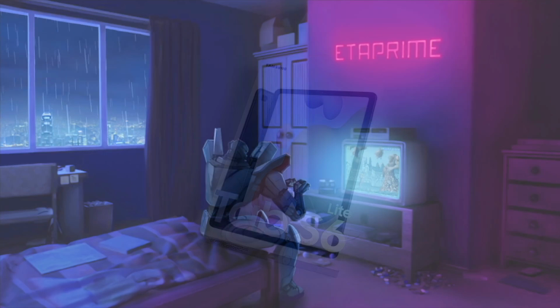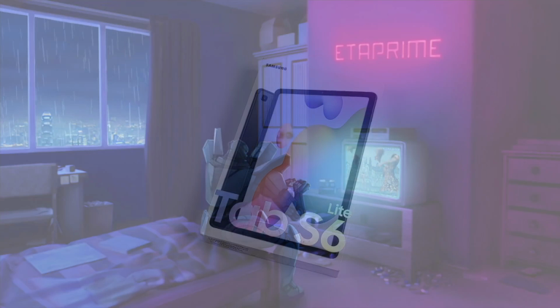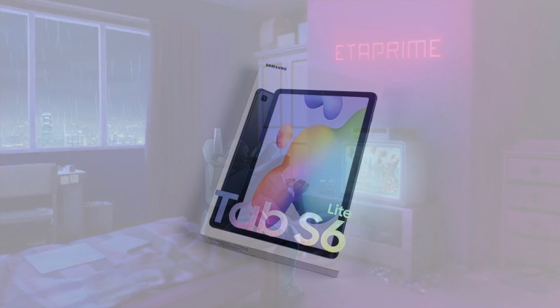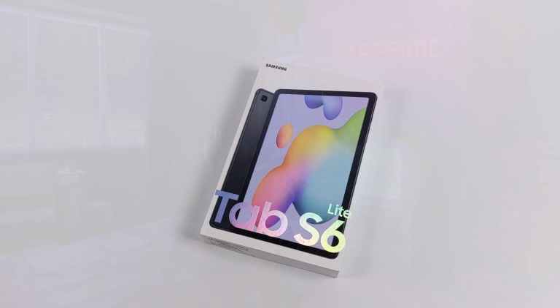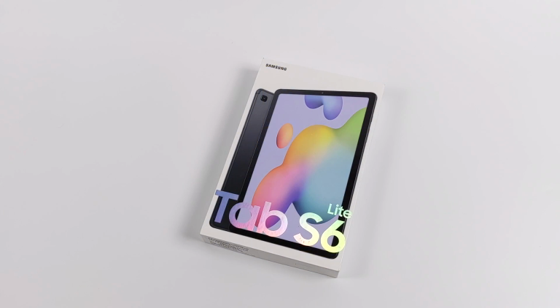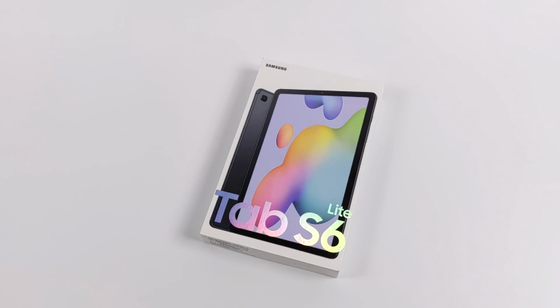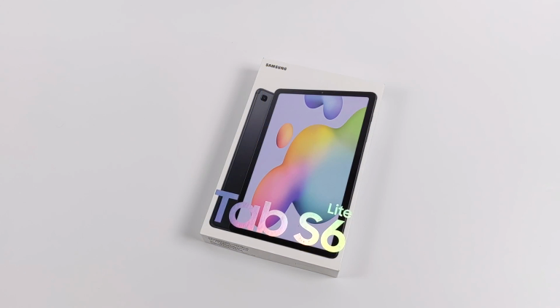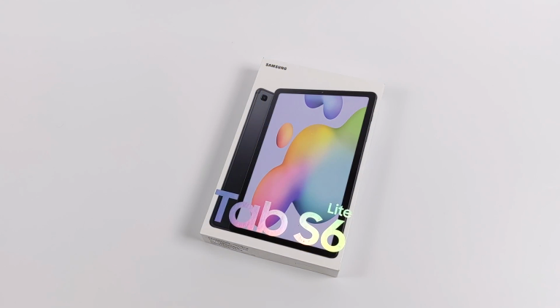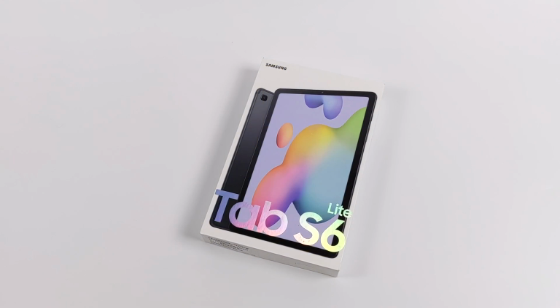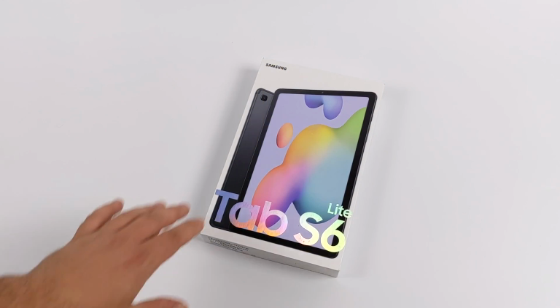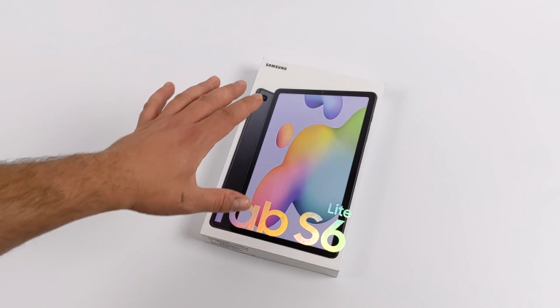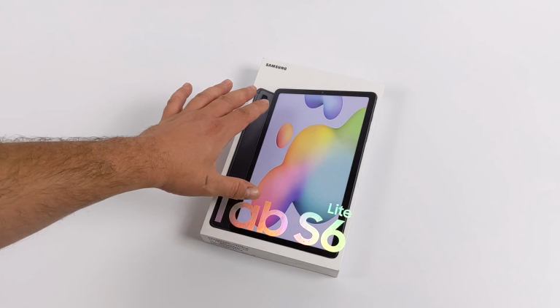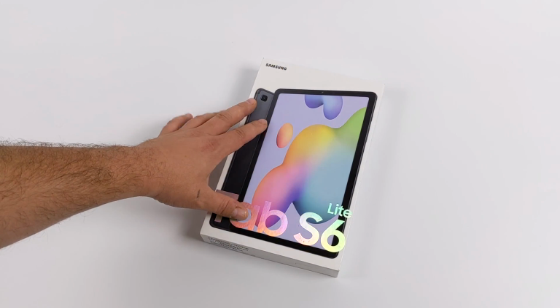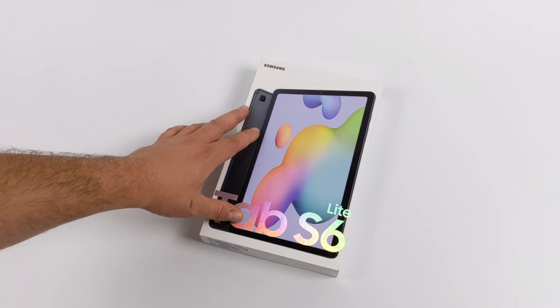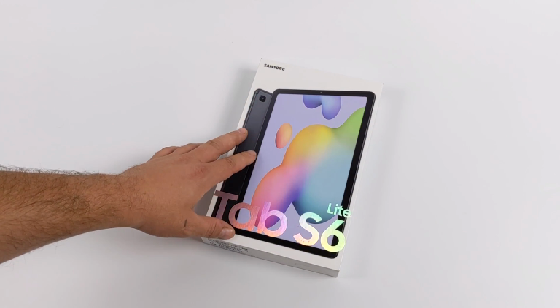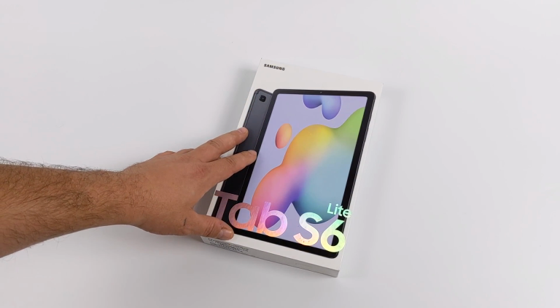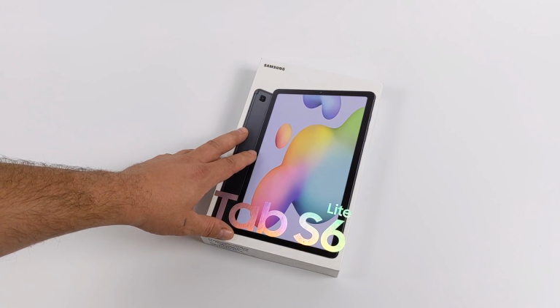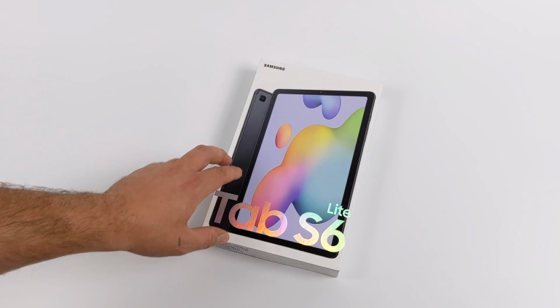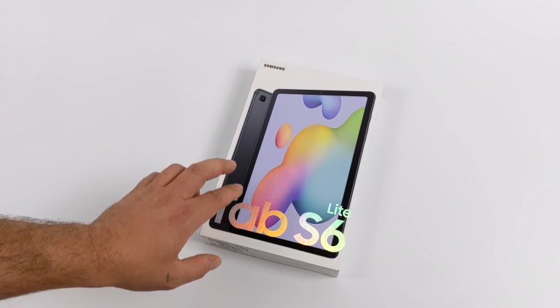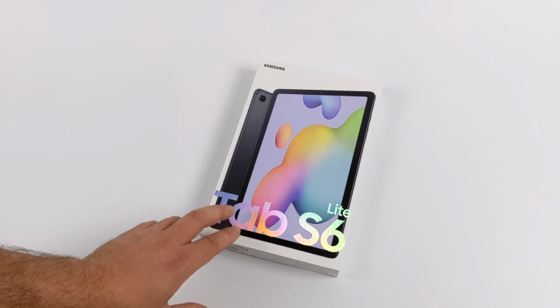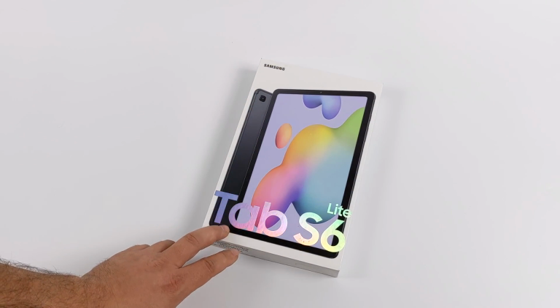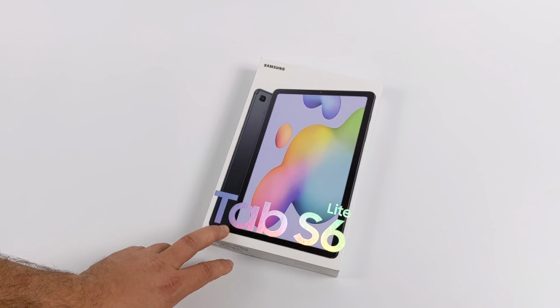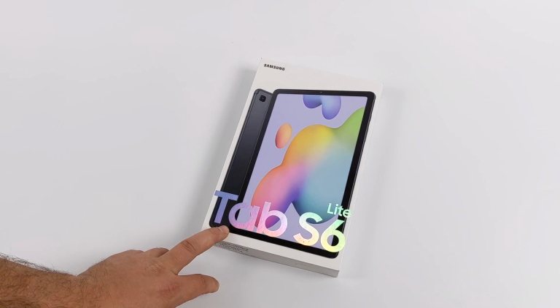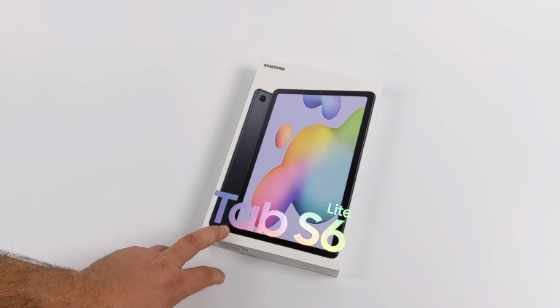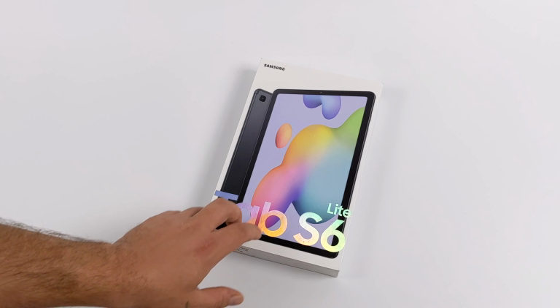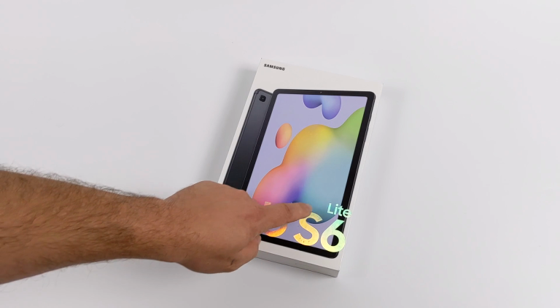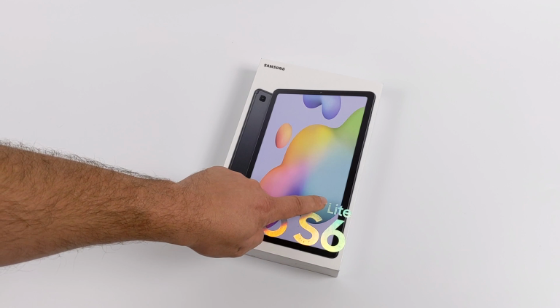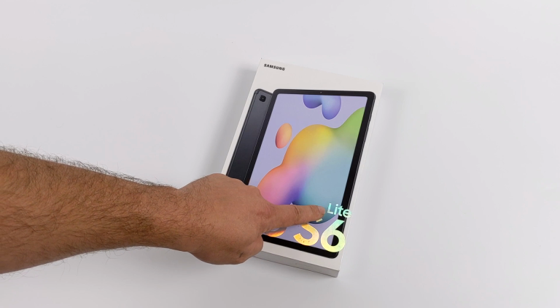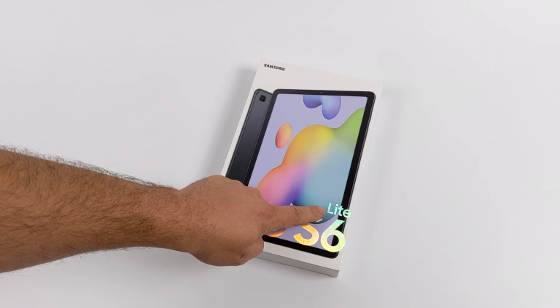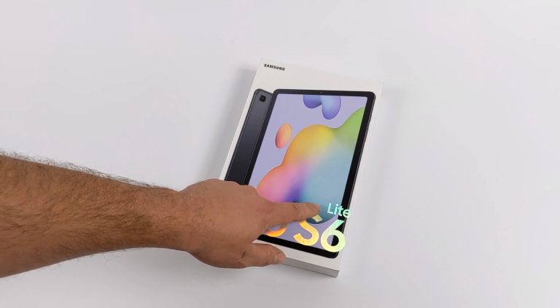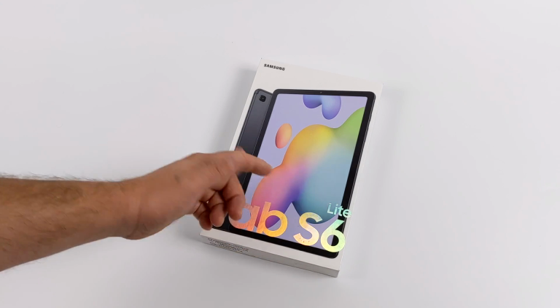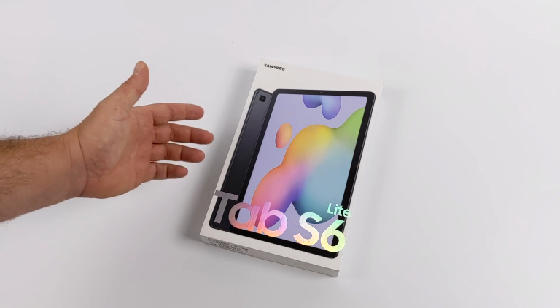Hey, what's going on guys? It's ETA Prime back here again. Today we're going to be taking a look at the all-new Samsung Galaxy Tab S6 Lite.